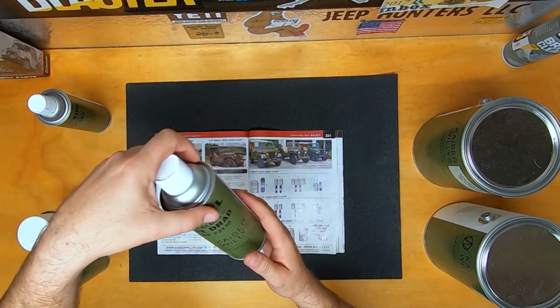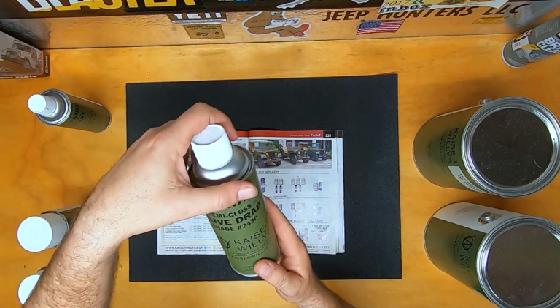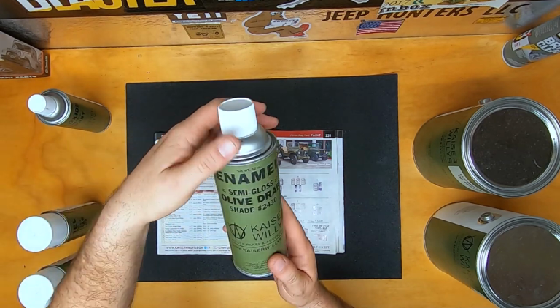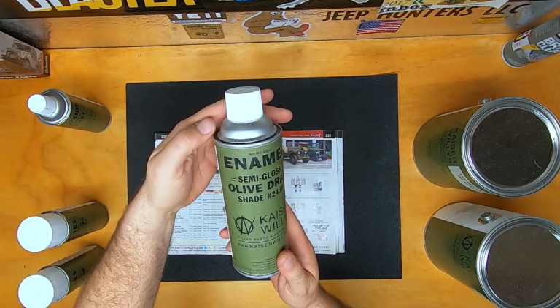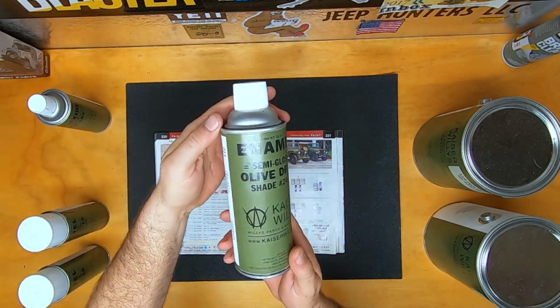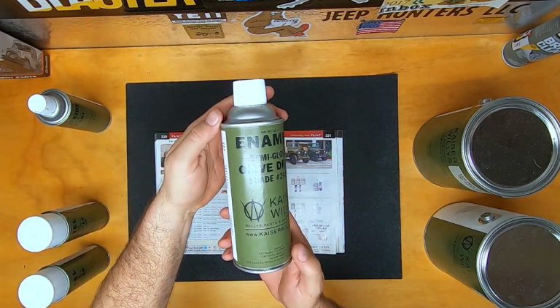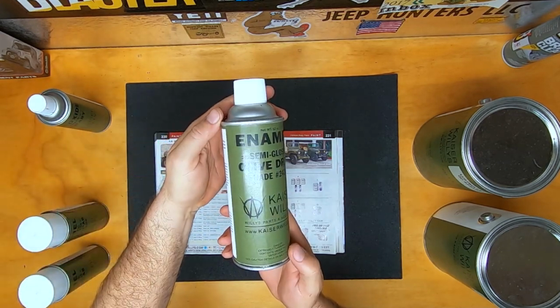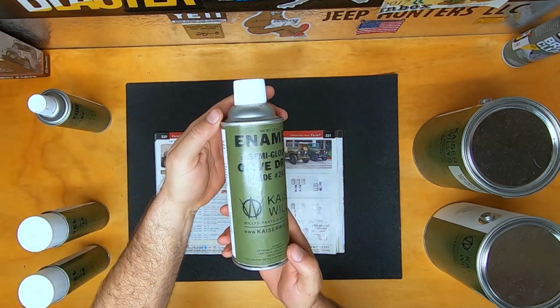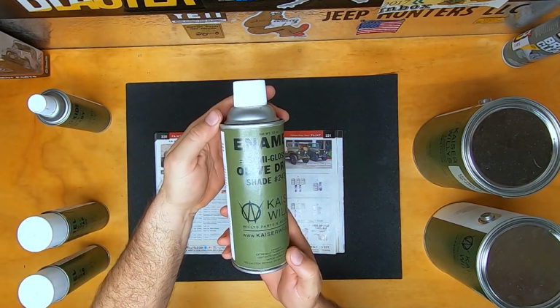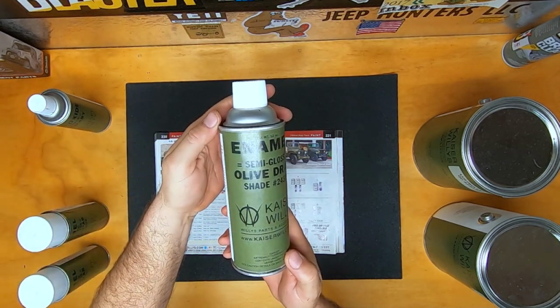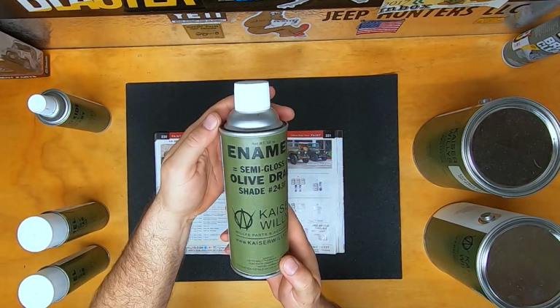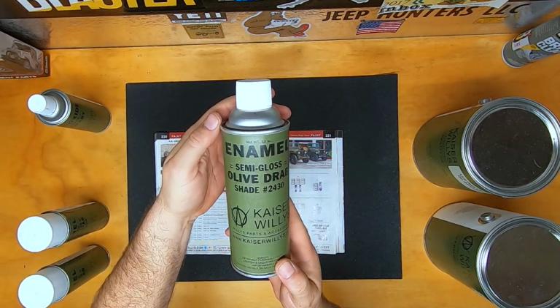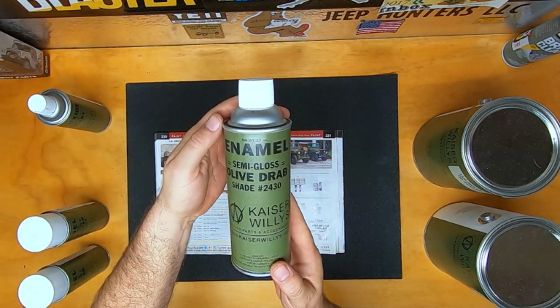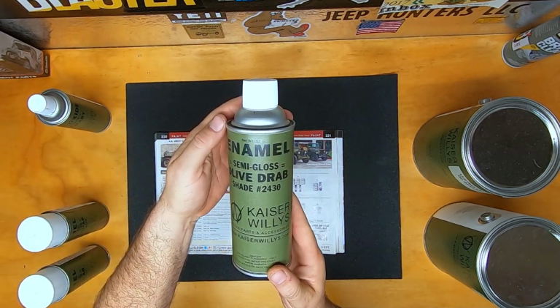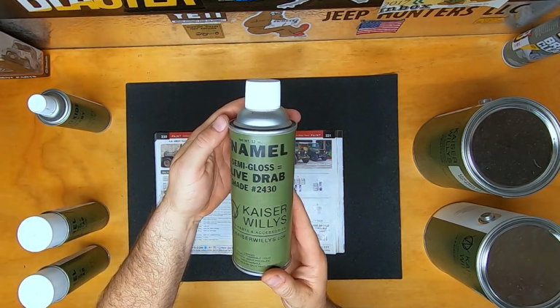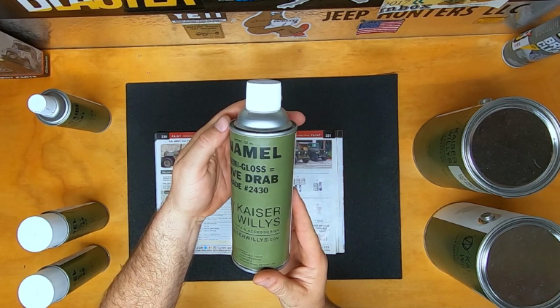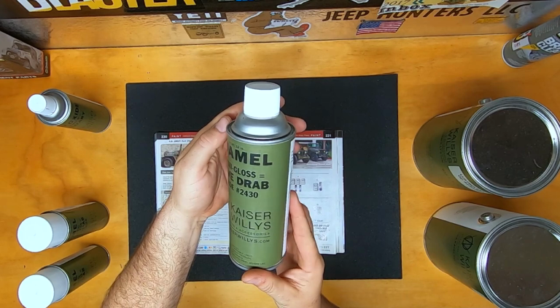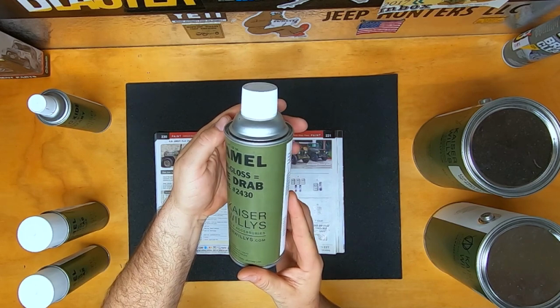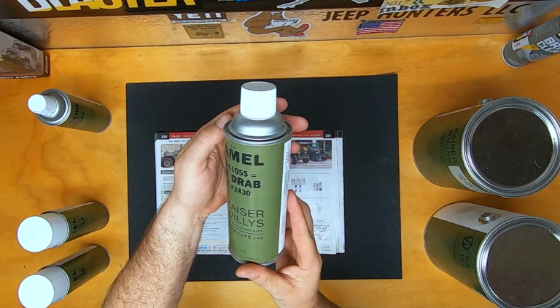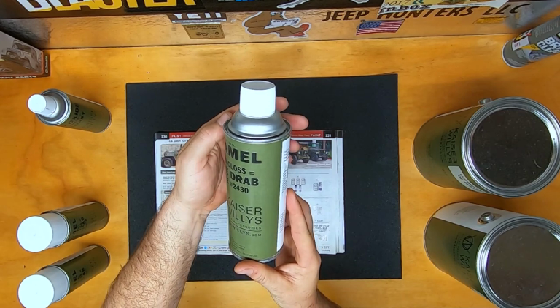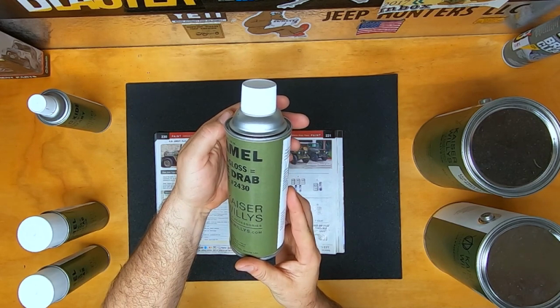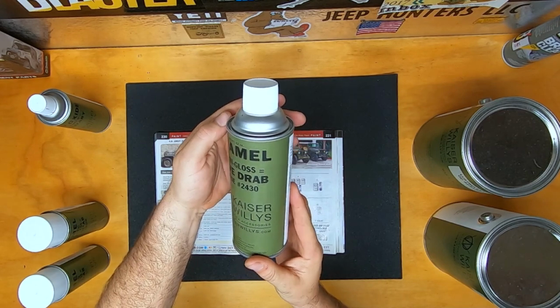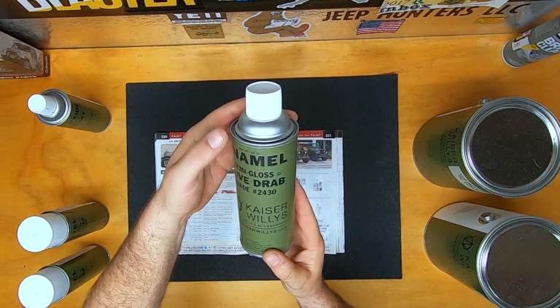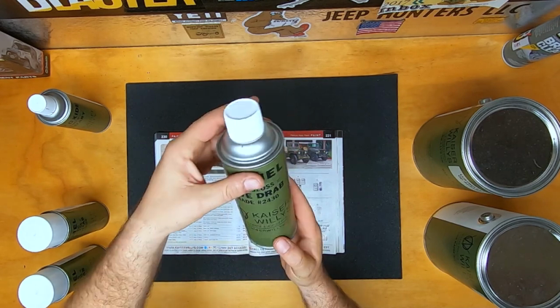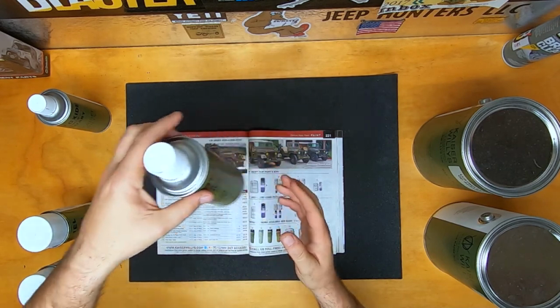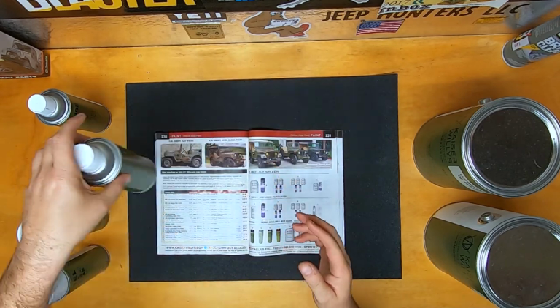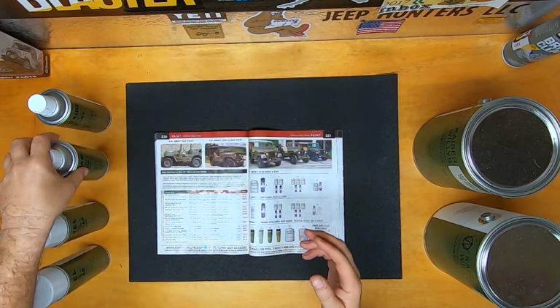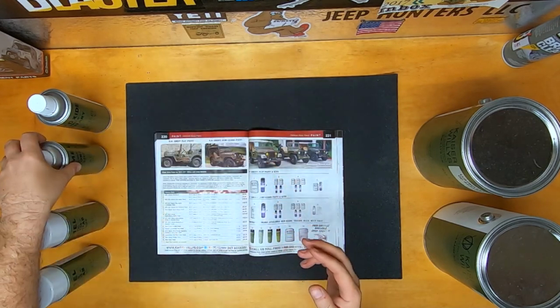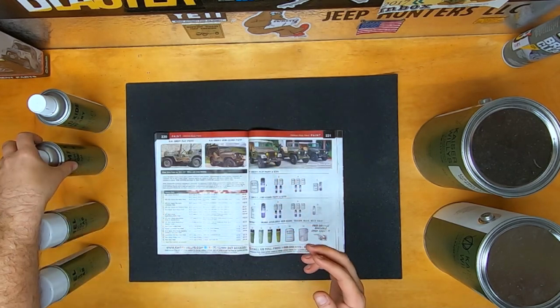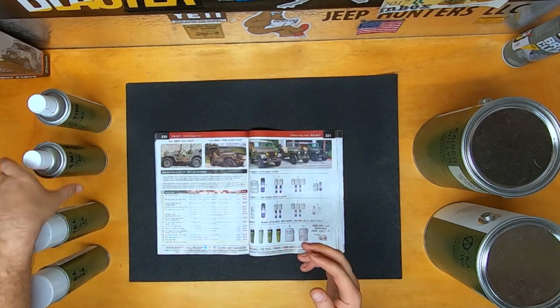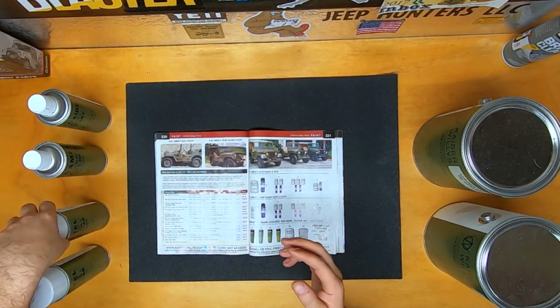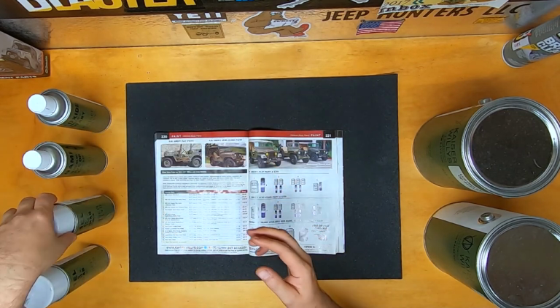This is a semi-glossy enamel. This is made for your jerry cans and any other accessories and bolts that you want to put on for that proper military look.